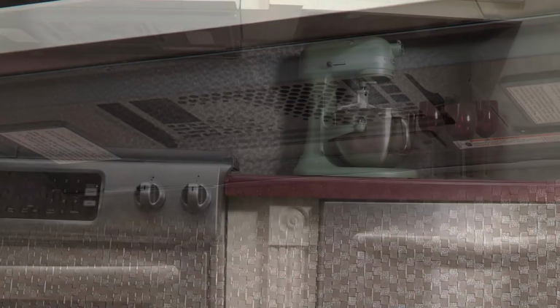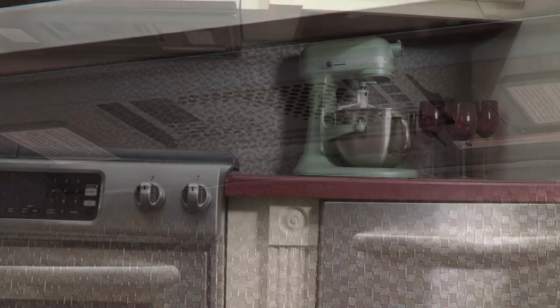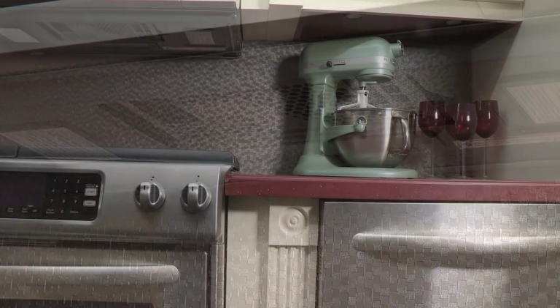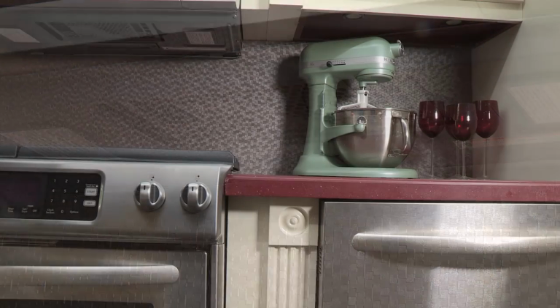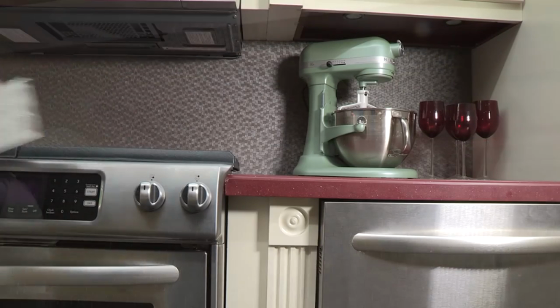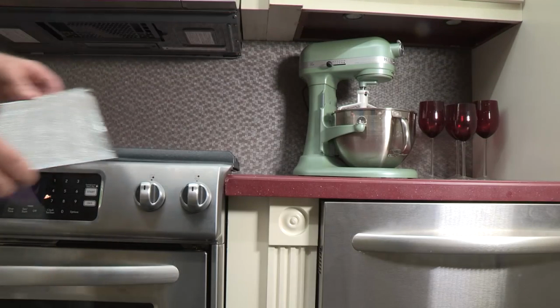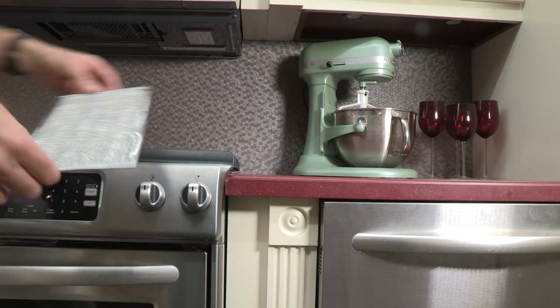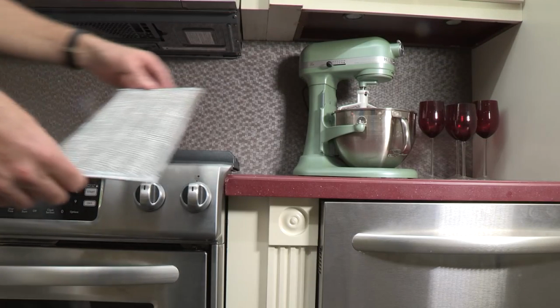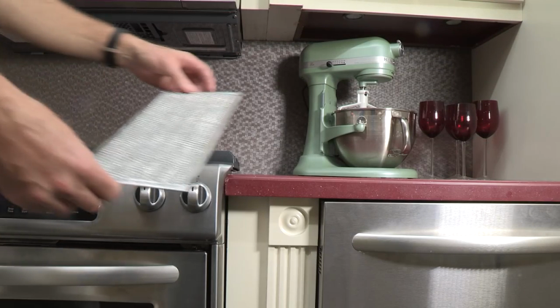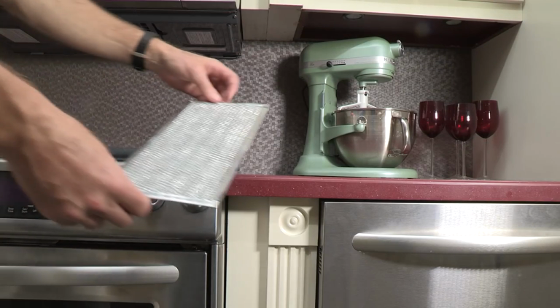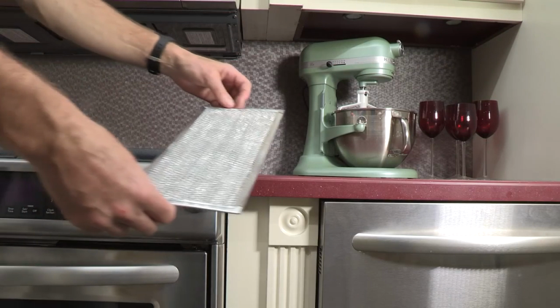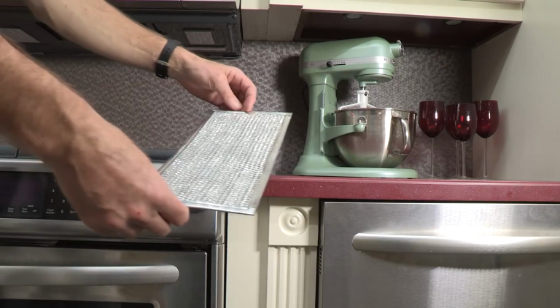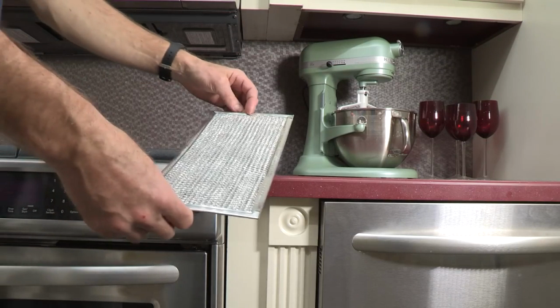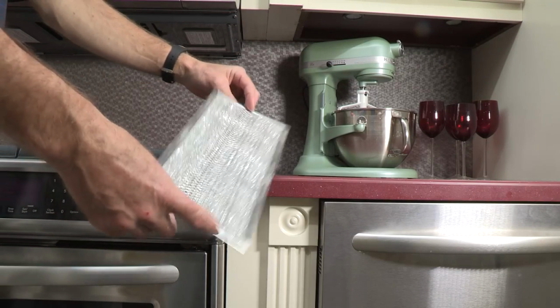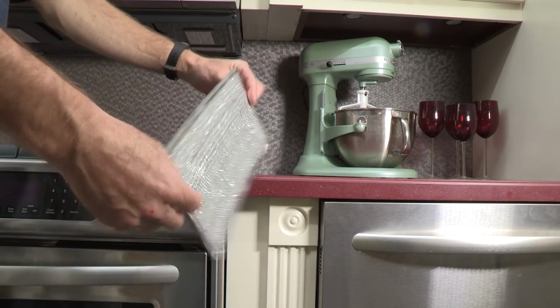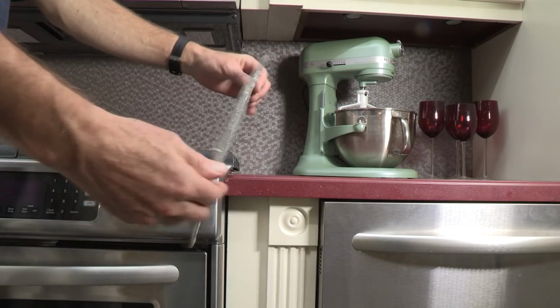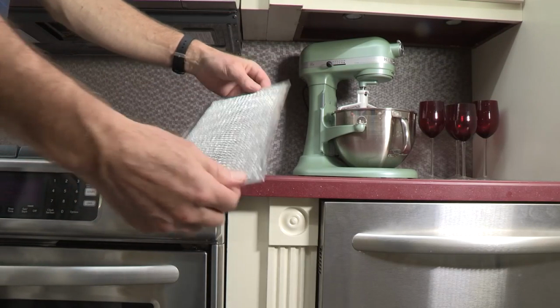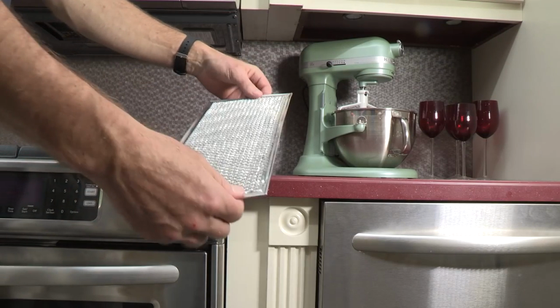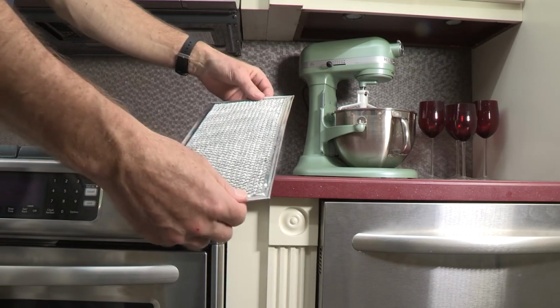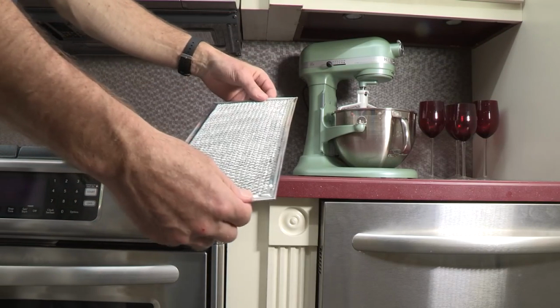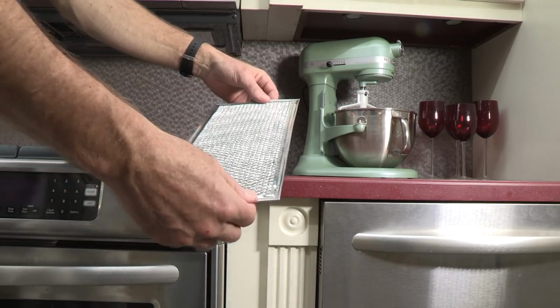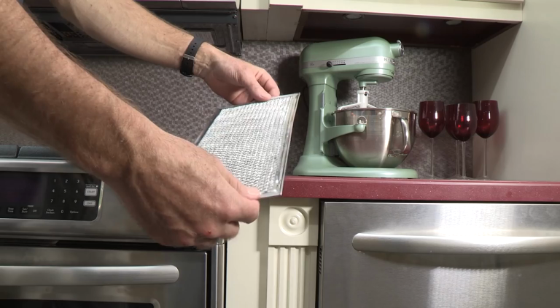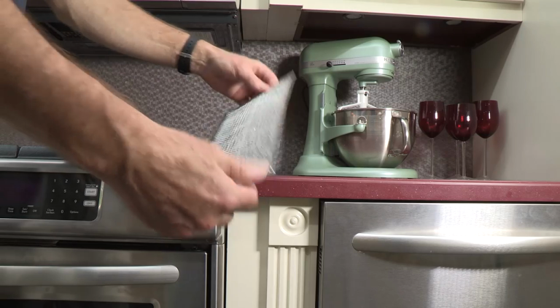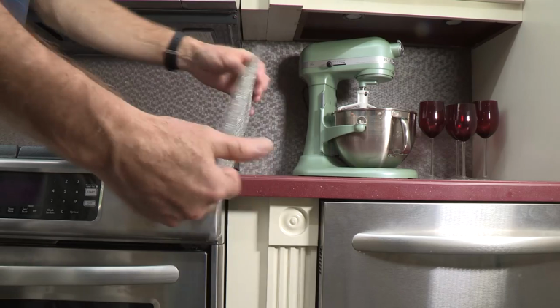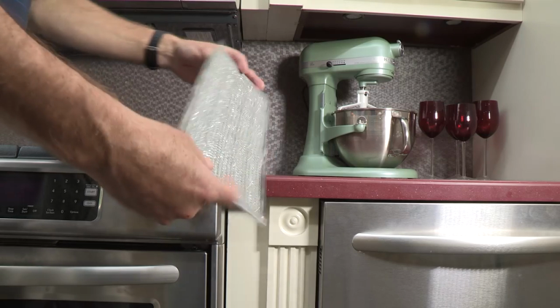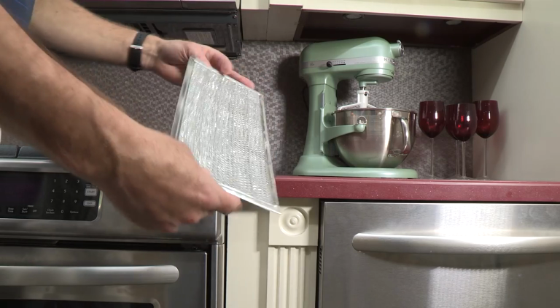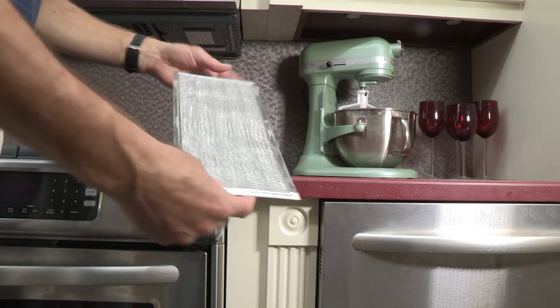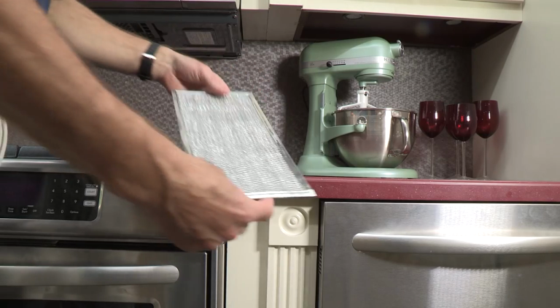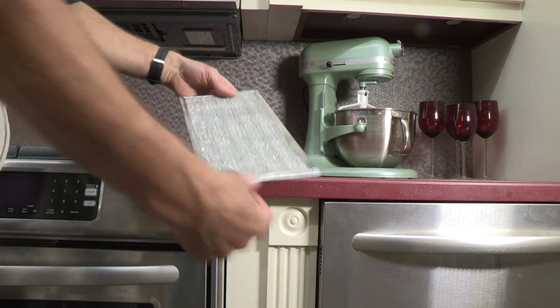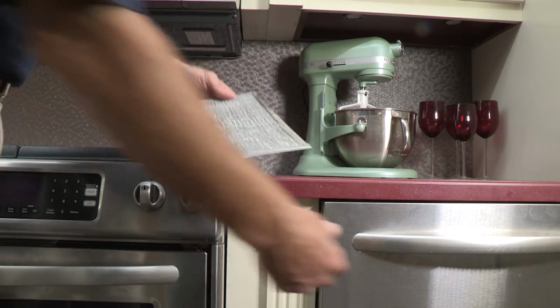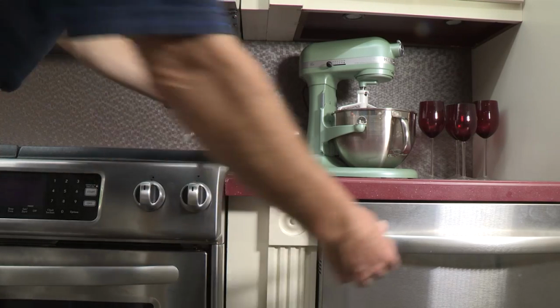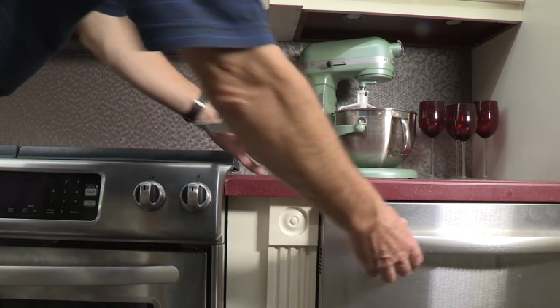Grease filters can be placed in the dishwasher for cleaning. Make sure to keep the filters in the top rack.